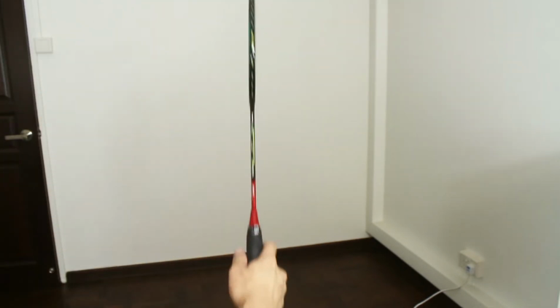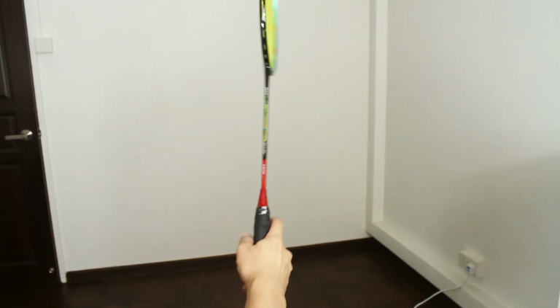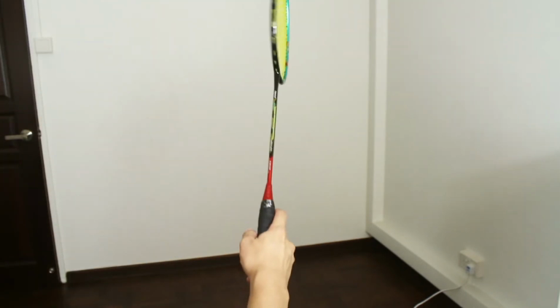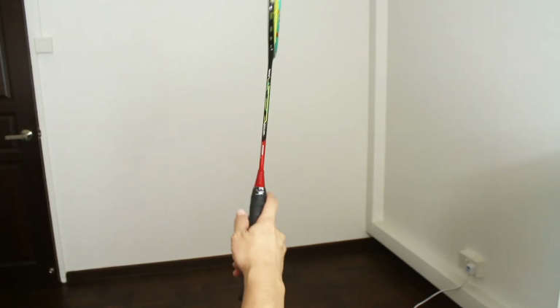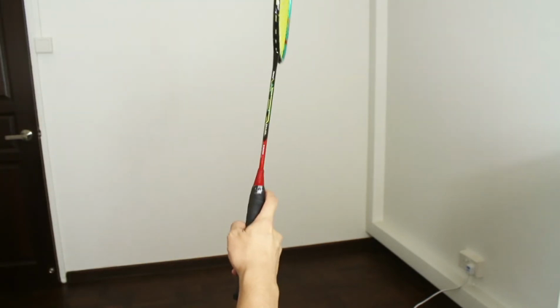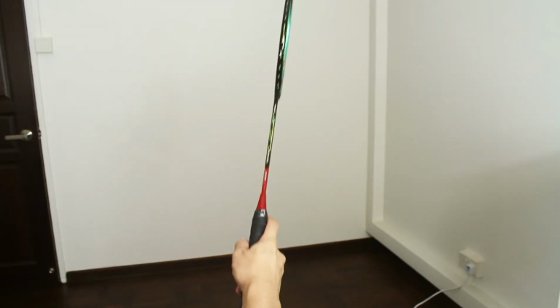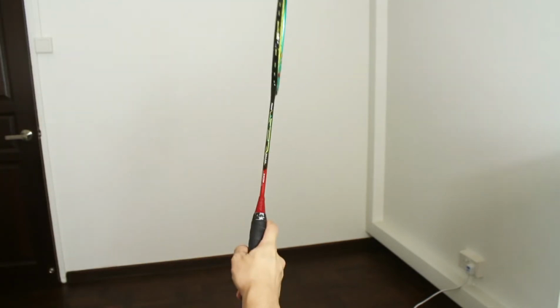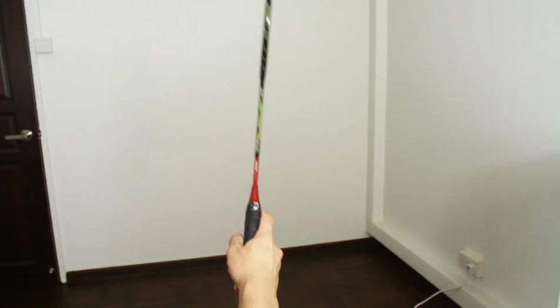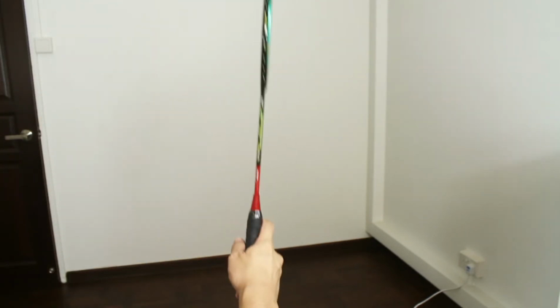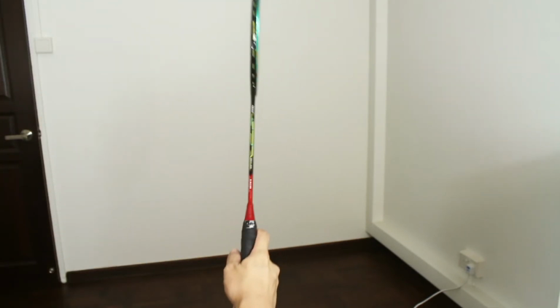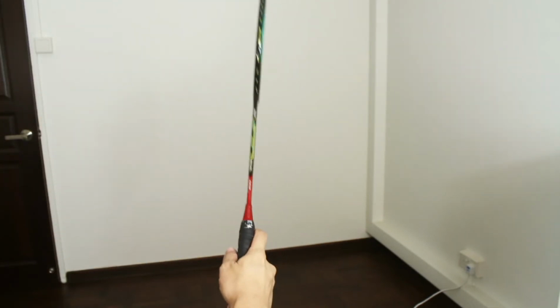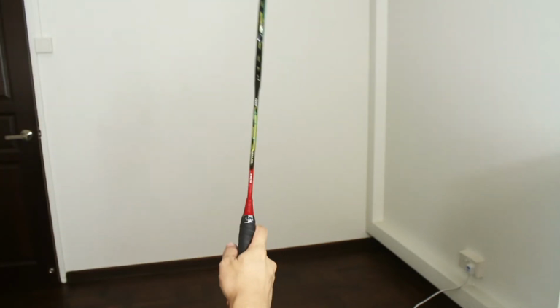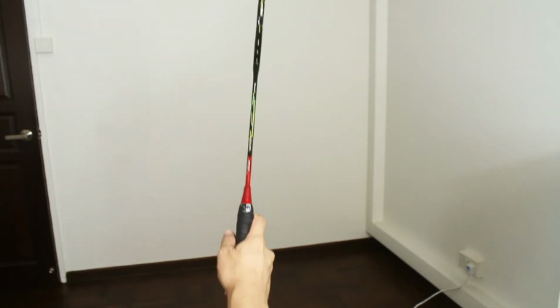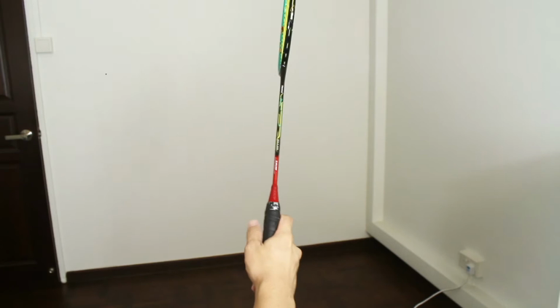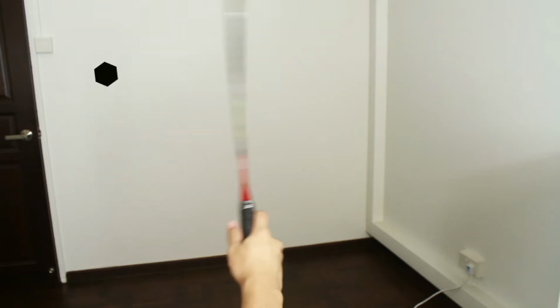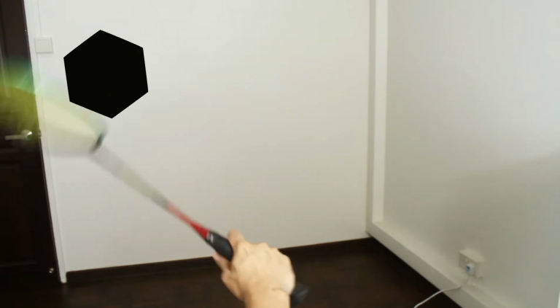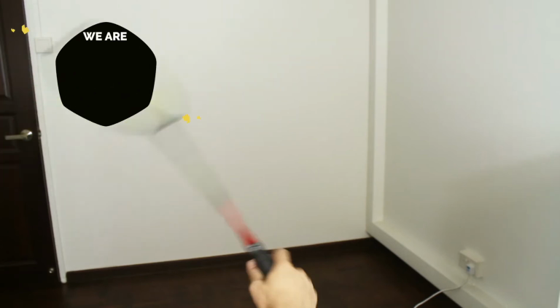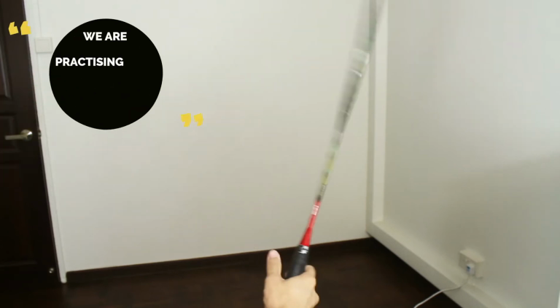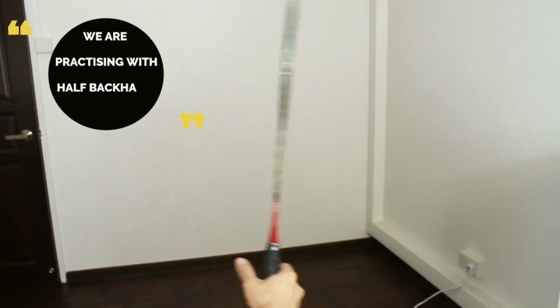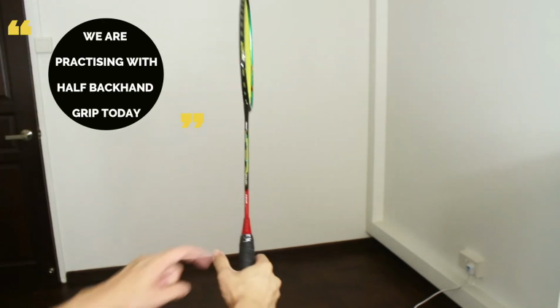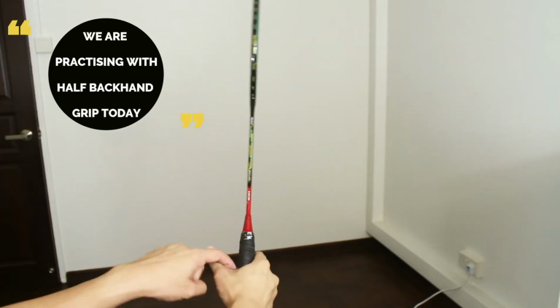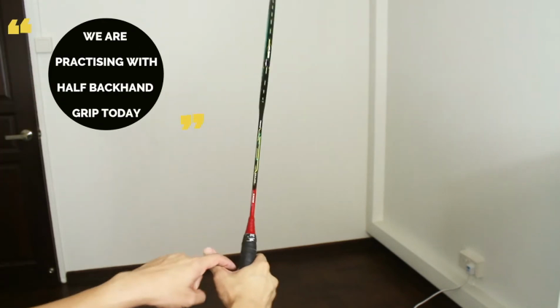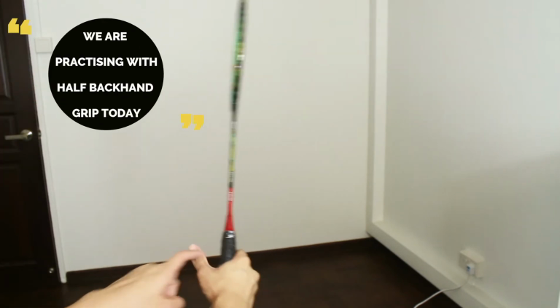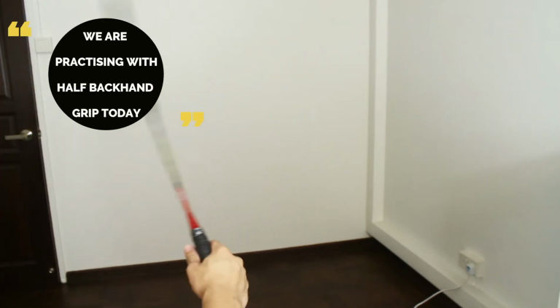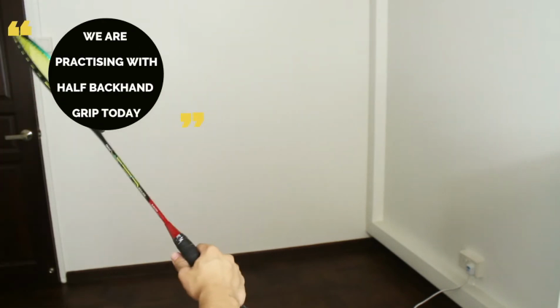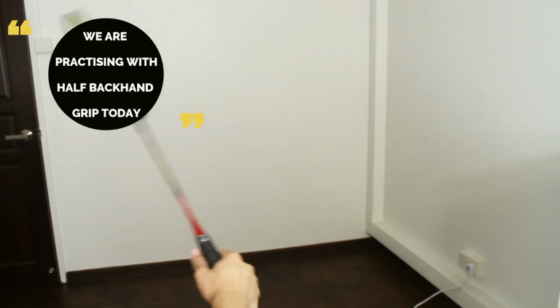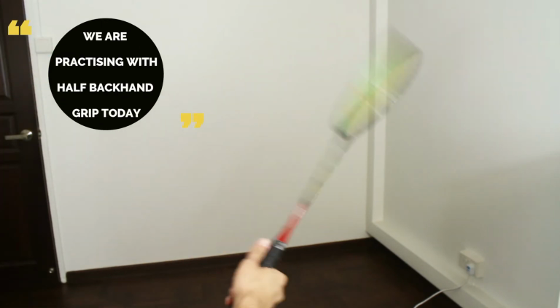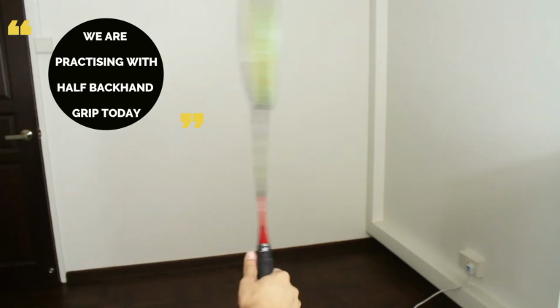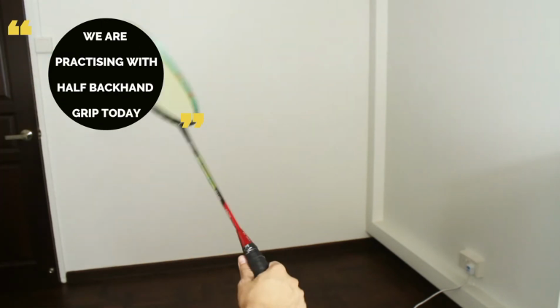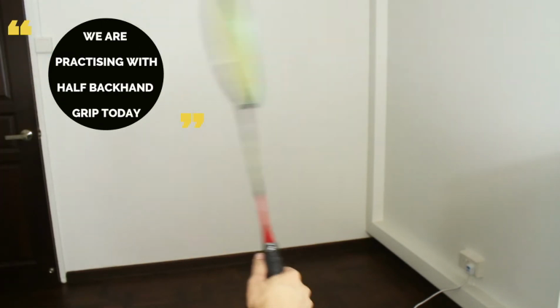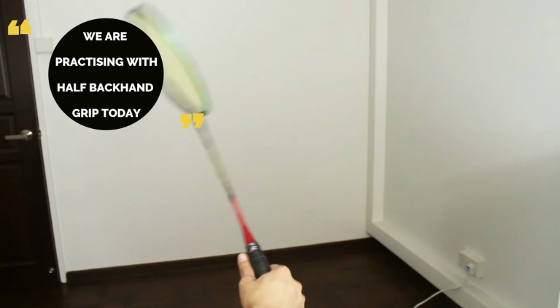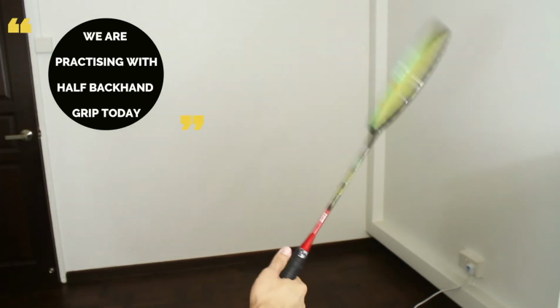This is more comfortable for beginners, so a backhand grip will be using the thumb to press this way.